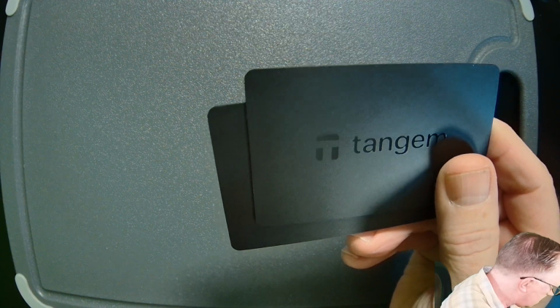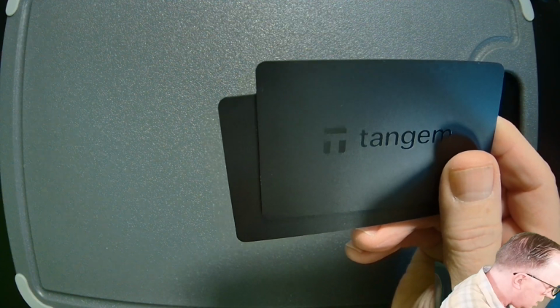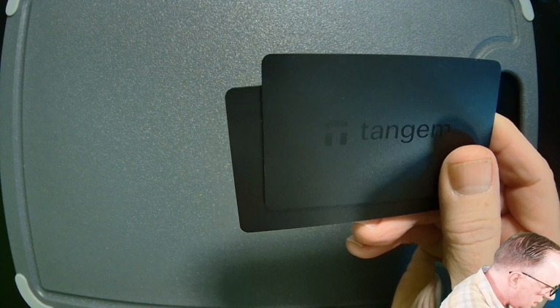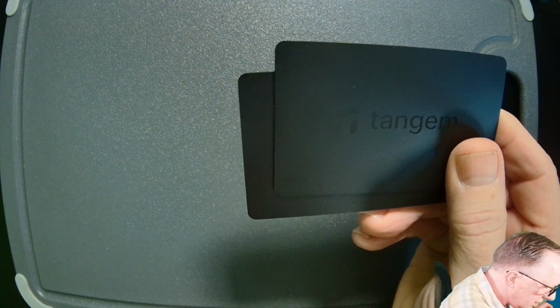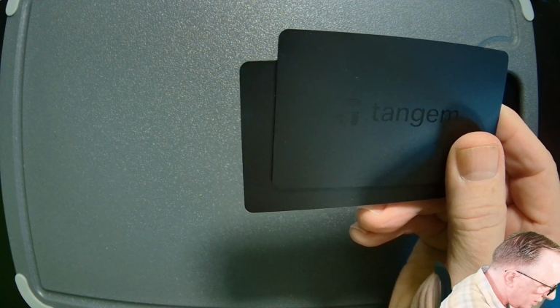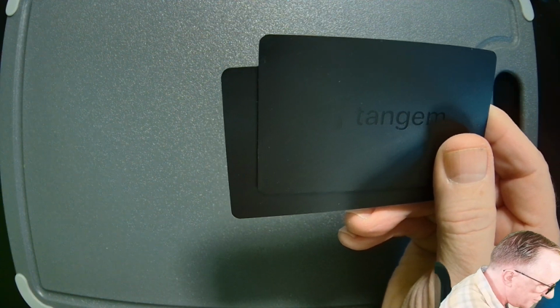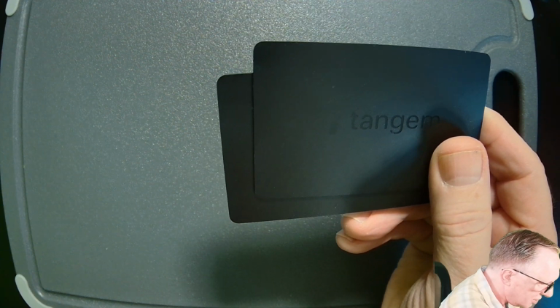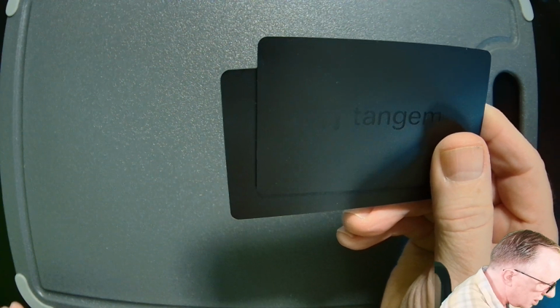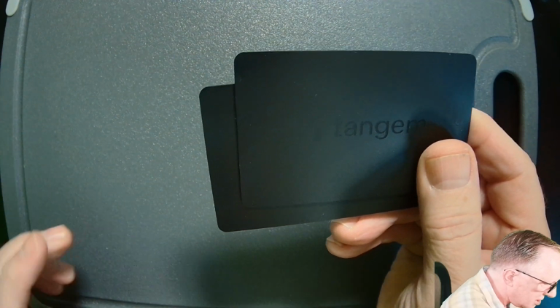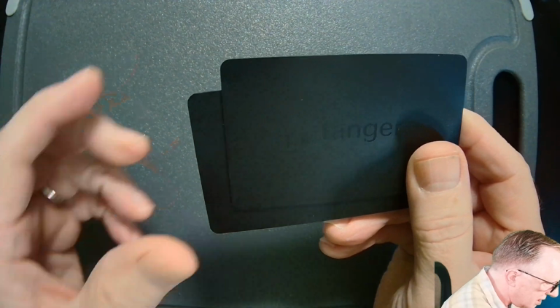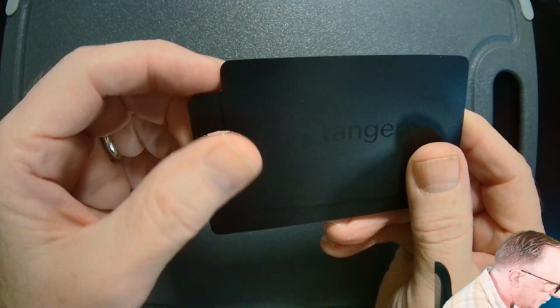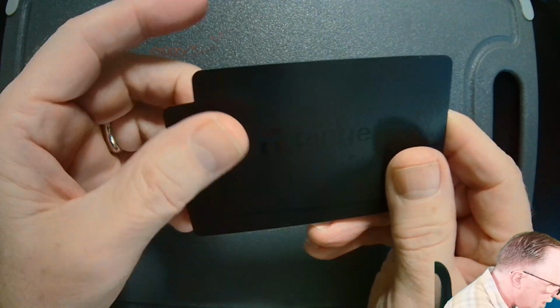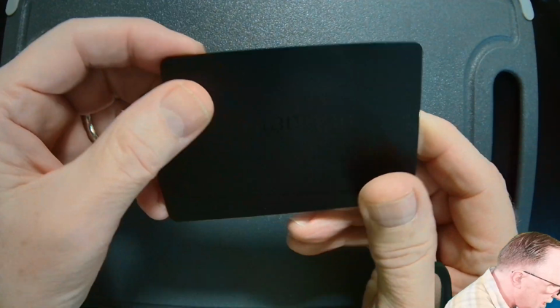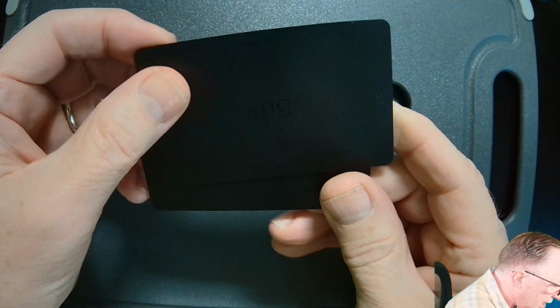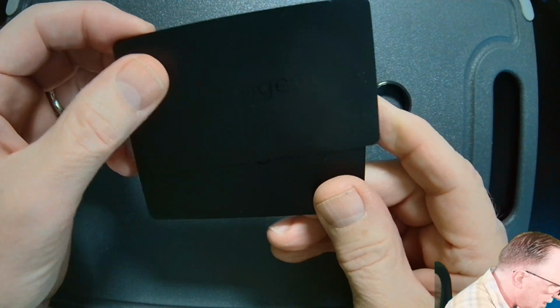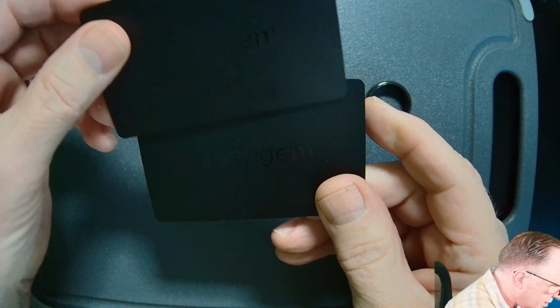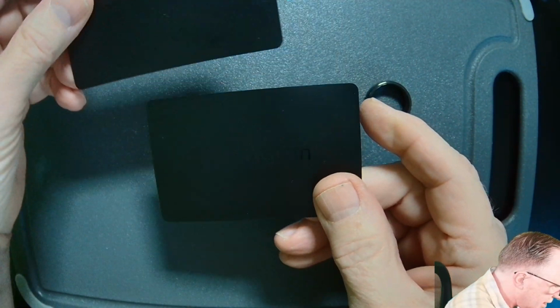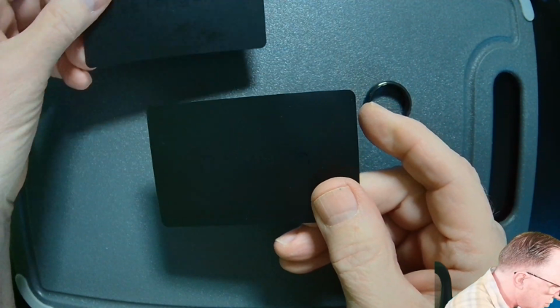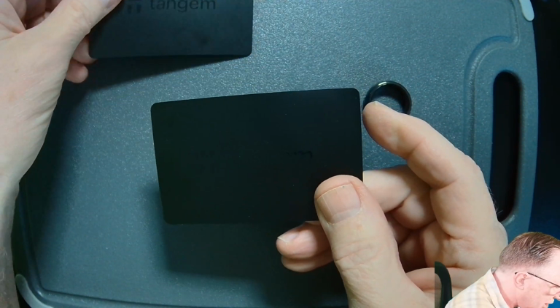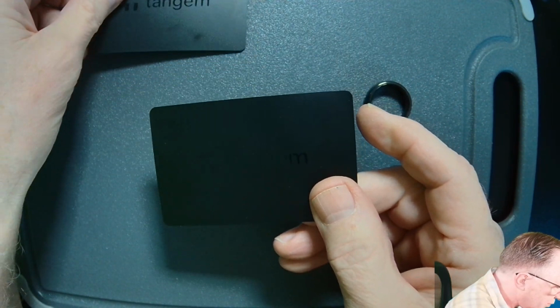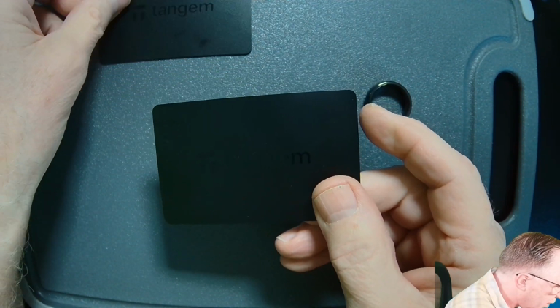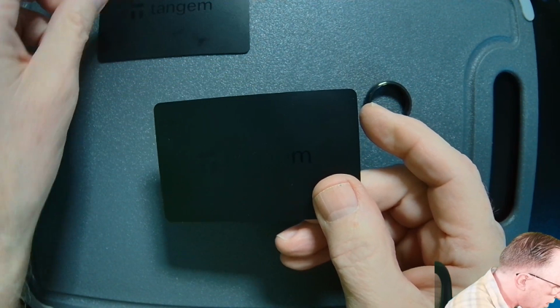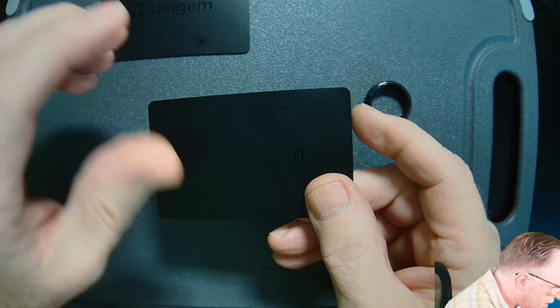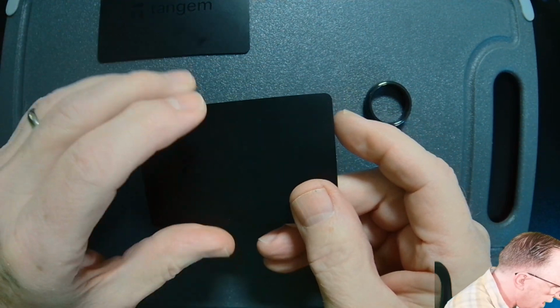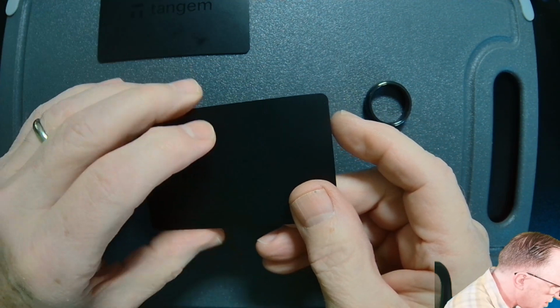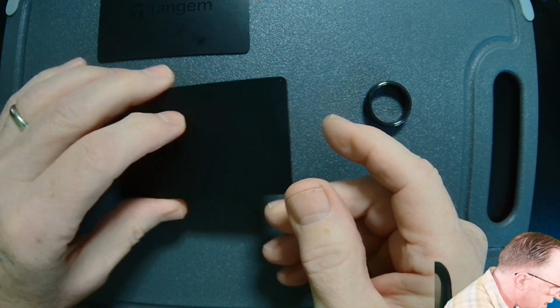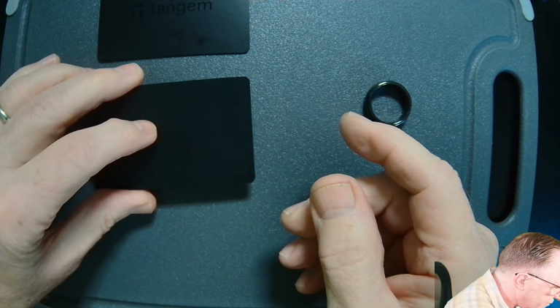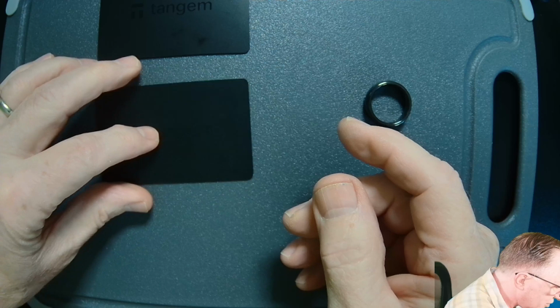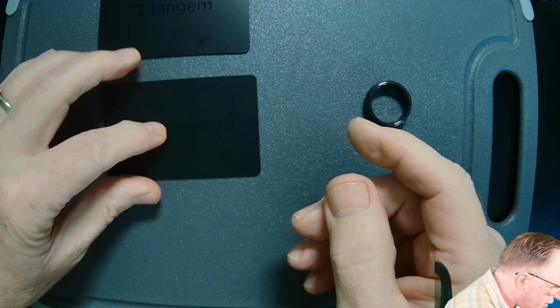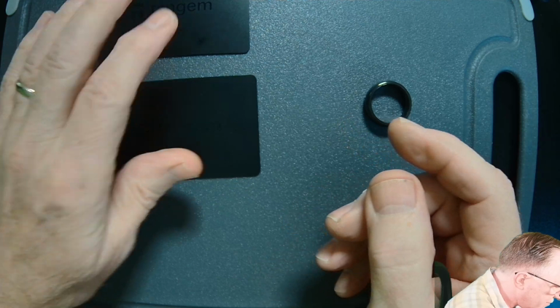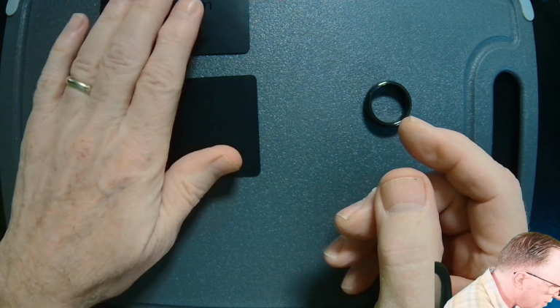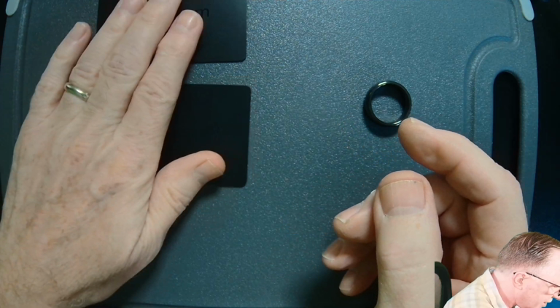There's no cables. You don't have to charge it. It just works. Guaranteed for 25 years.